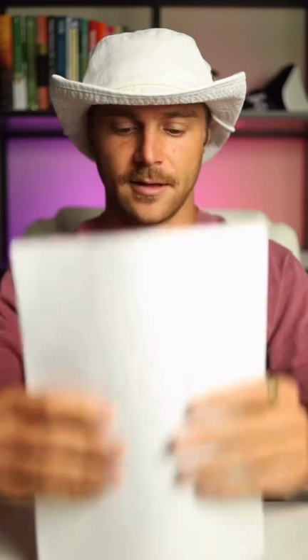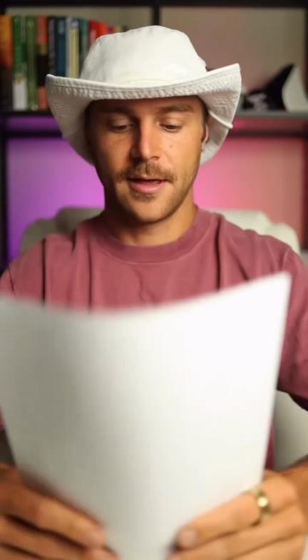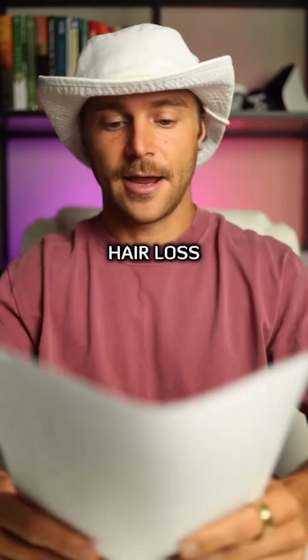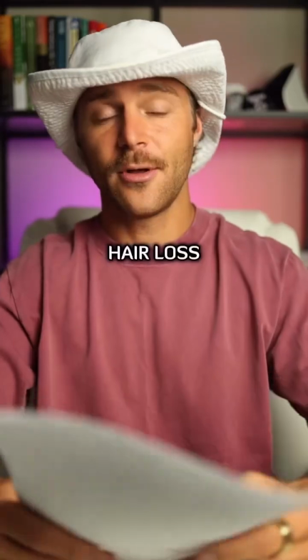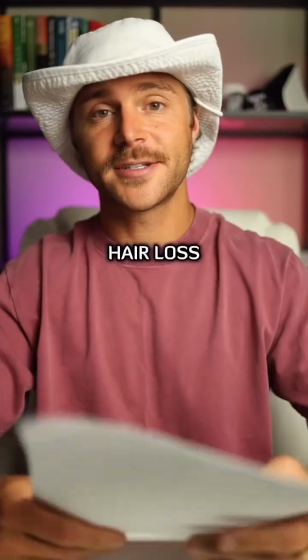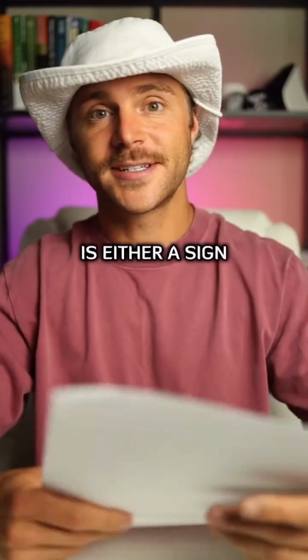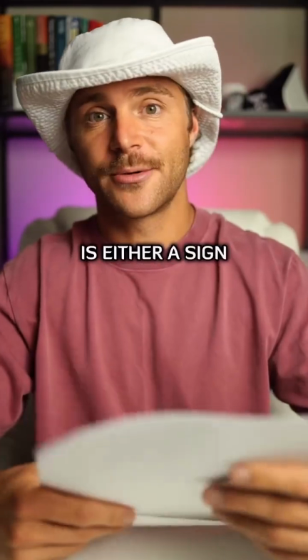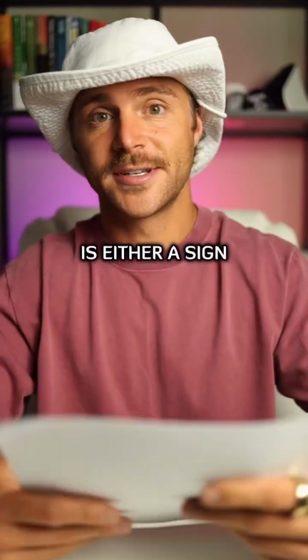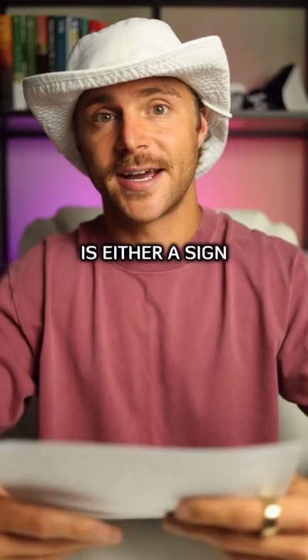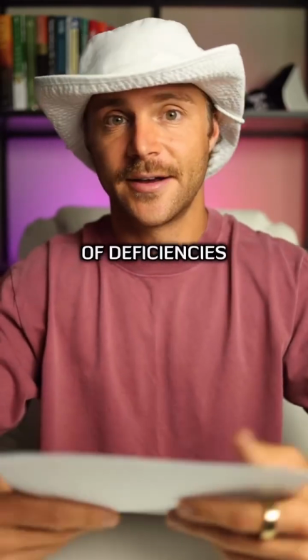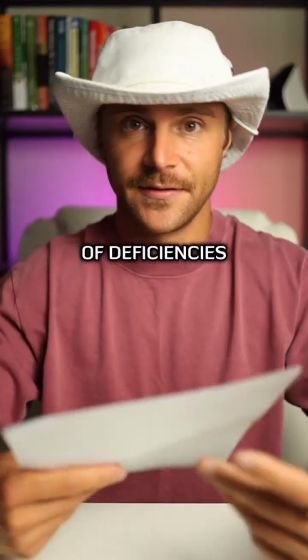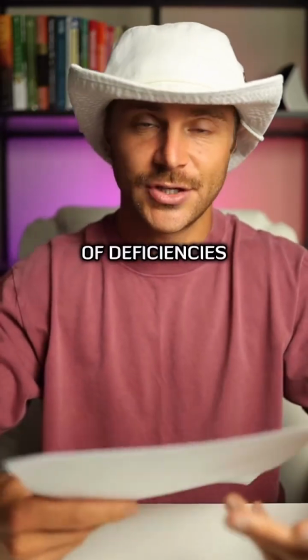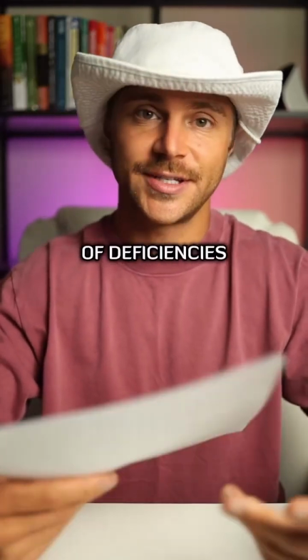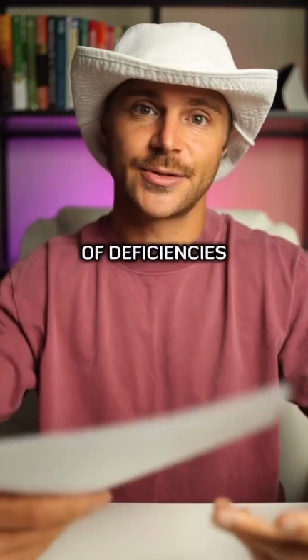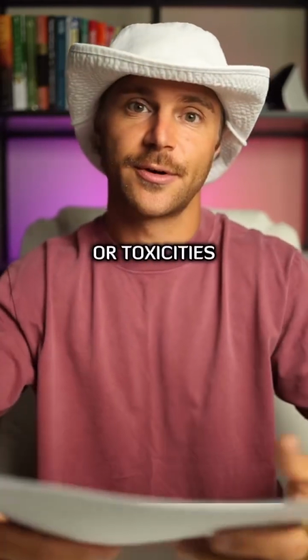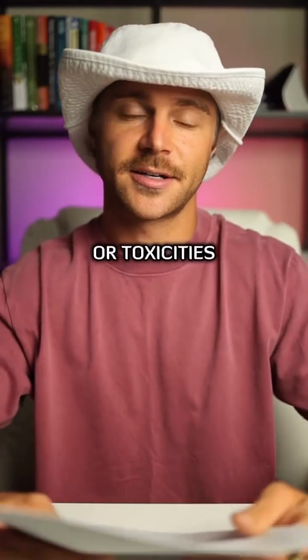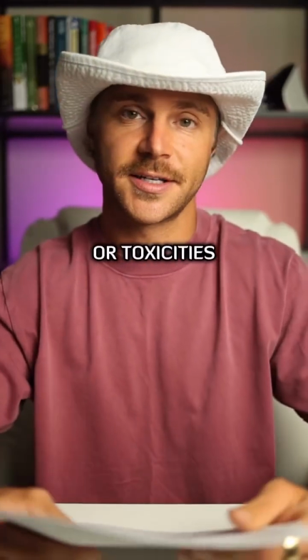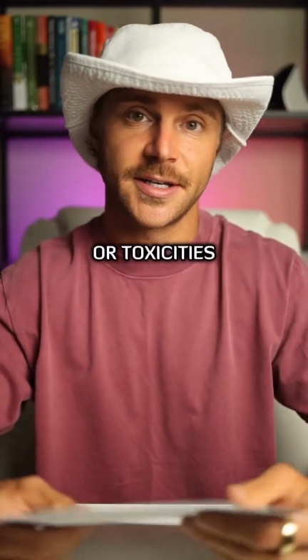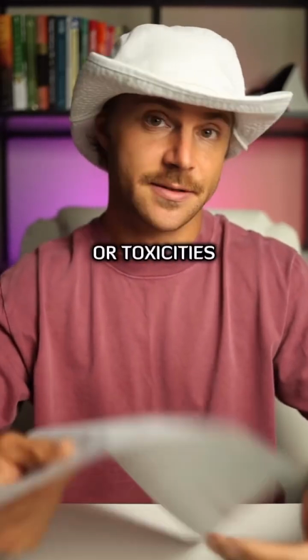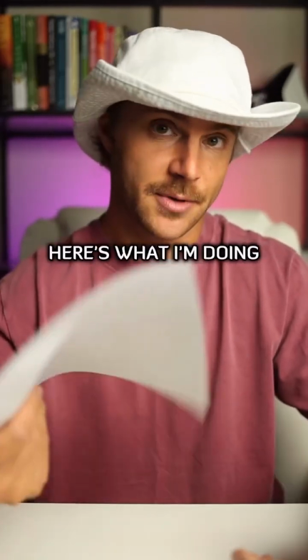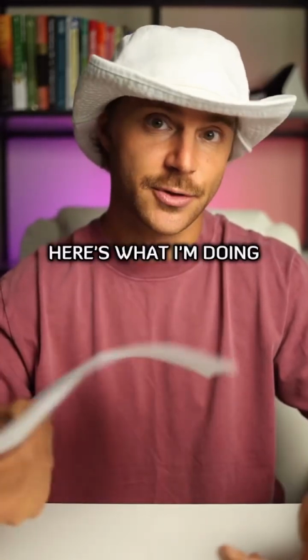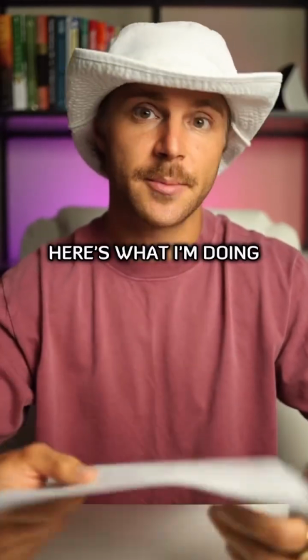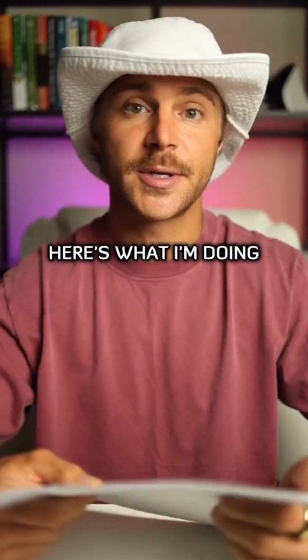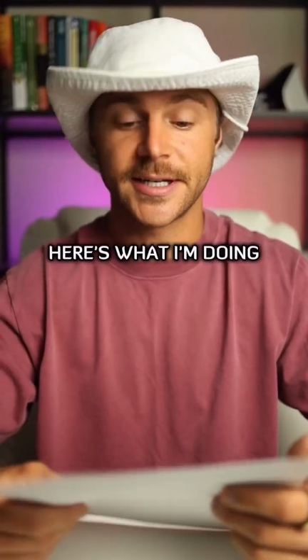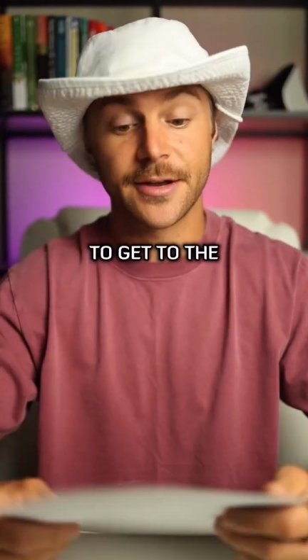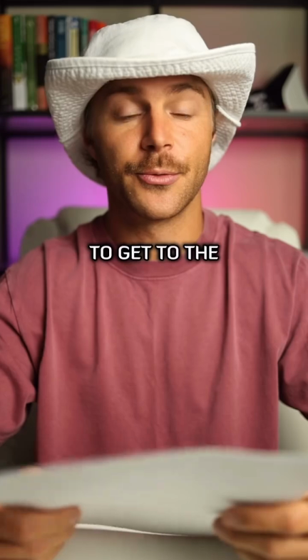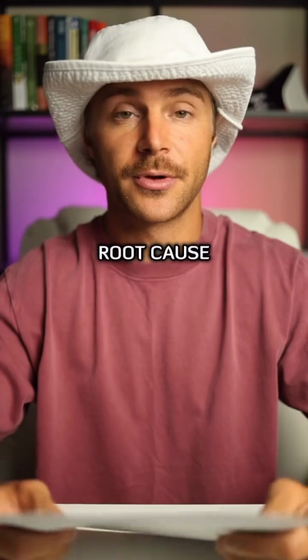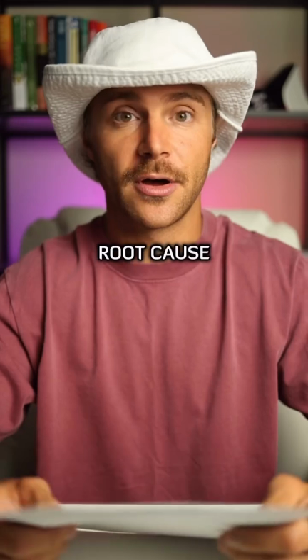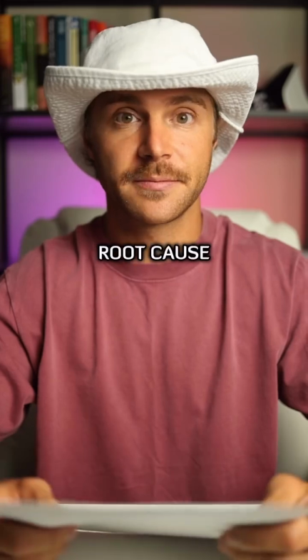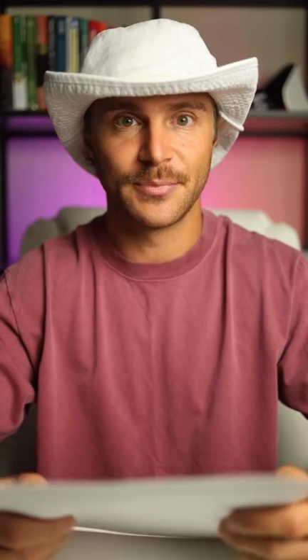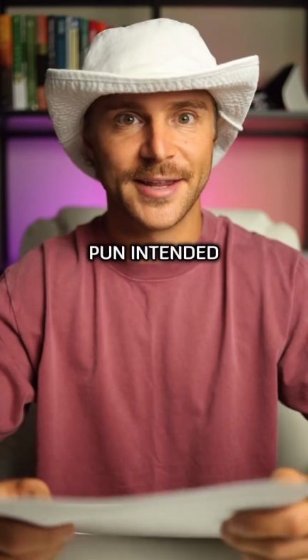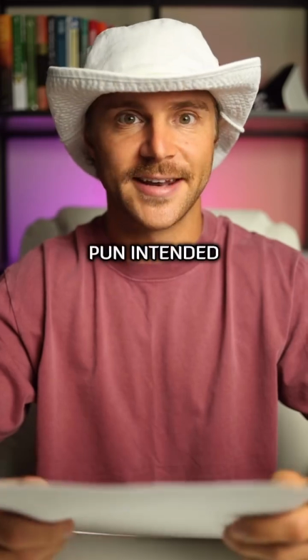Hair loss is either a sign of deficiencies or toxicities. Here's what I'm doing to get to the root cause — pun intended.